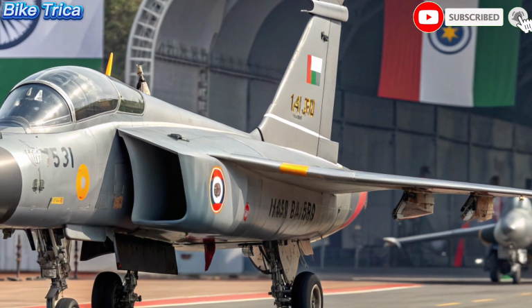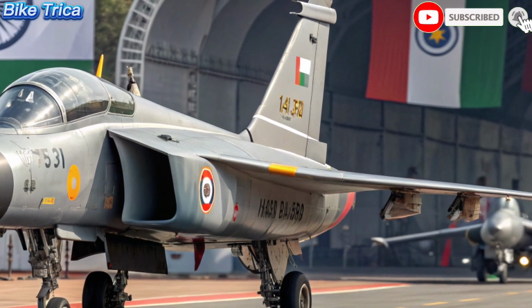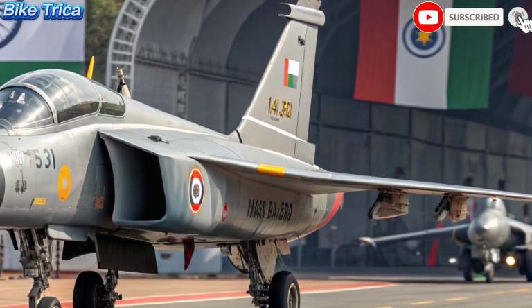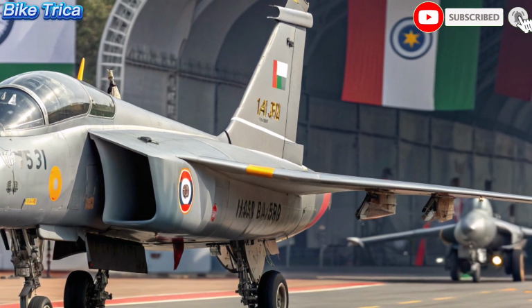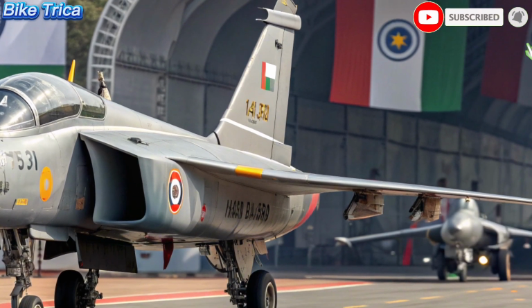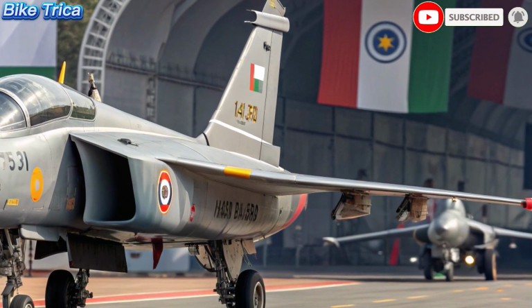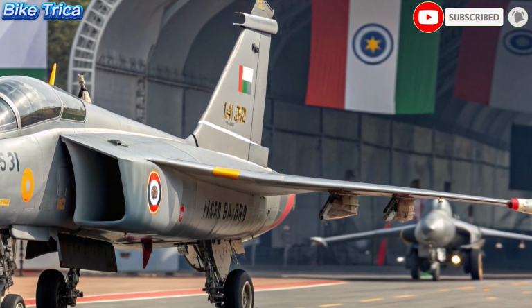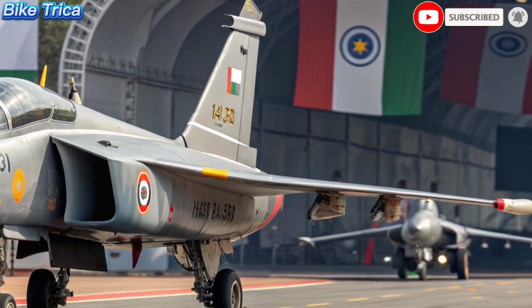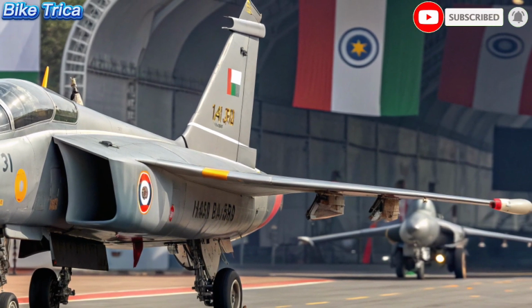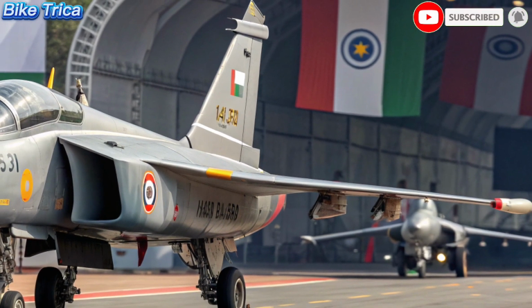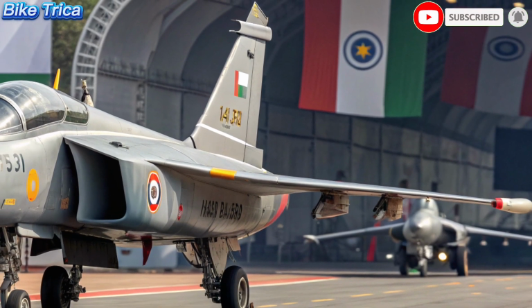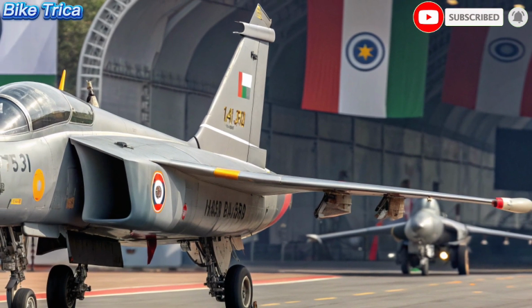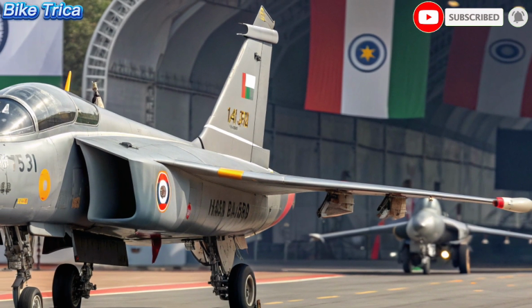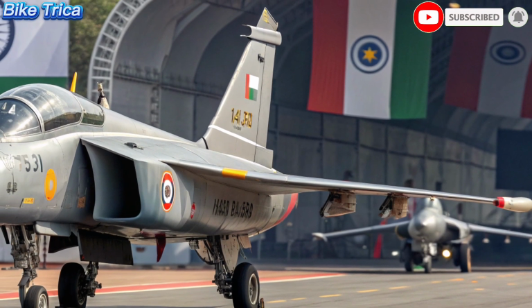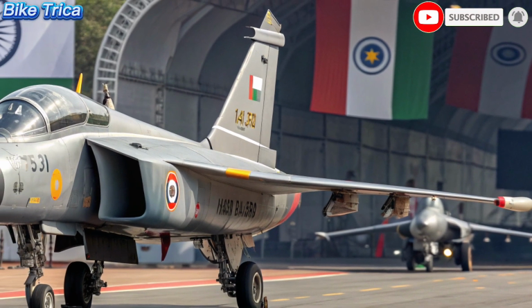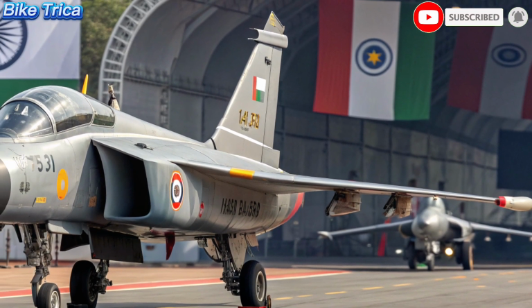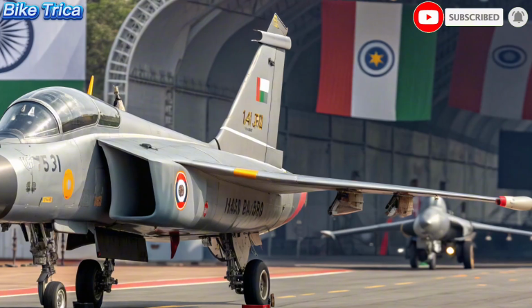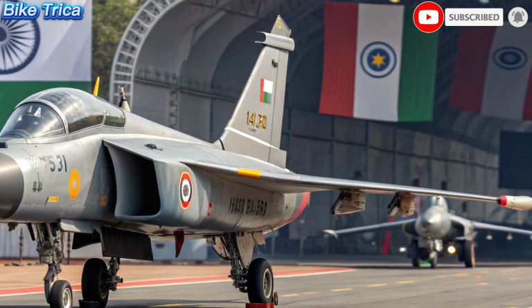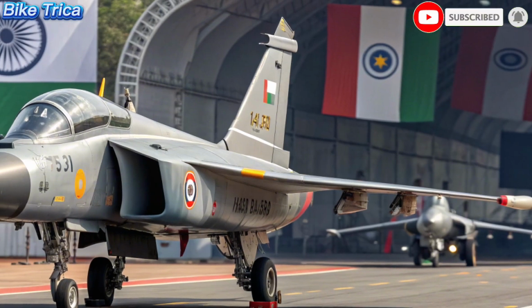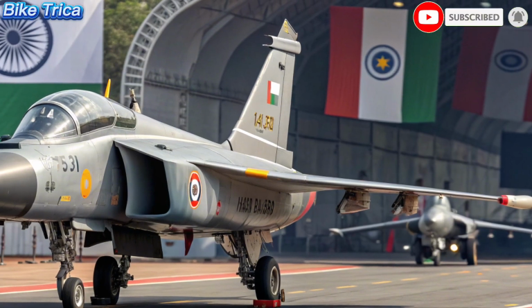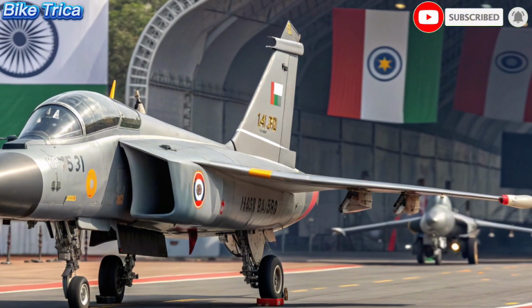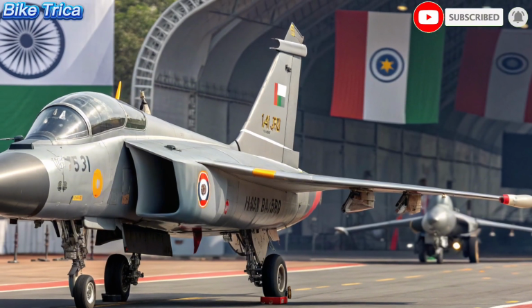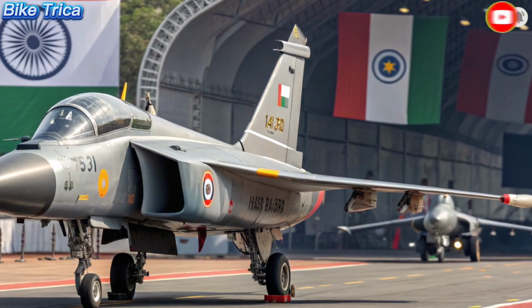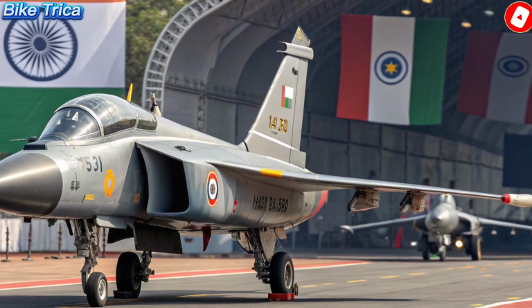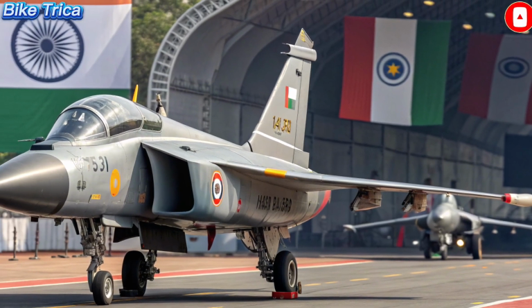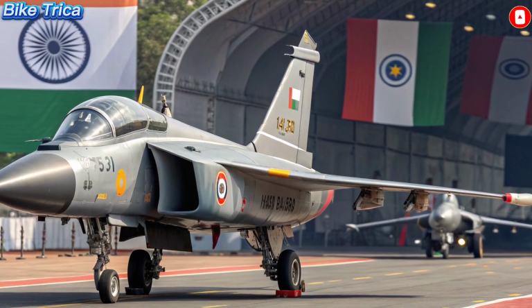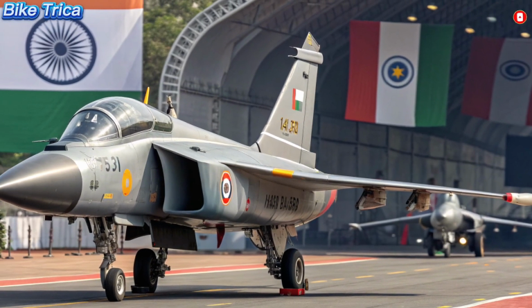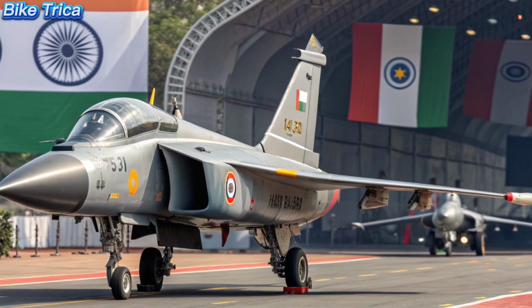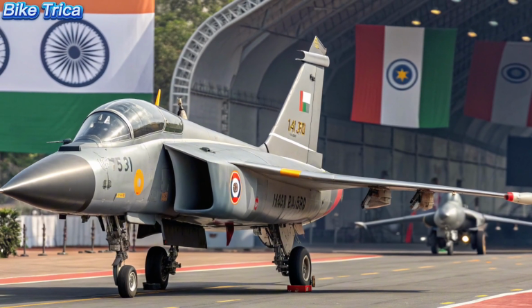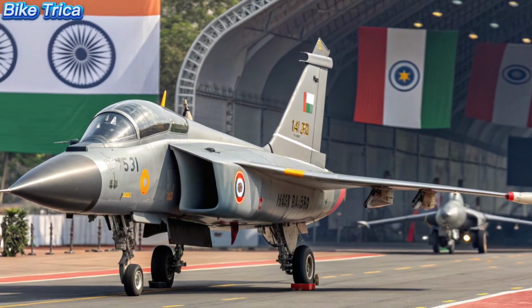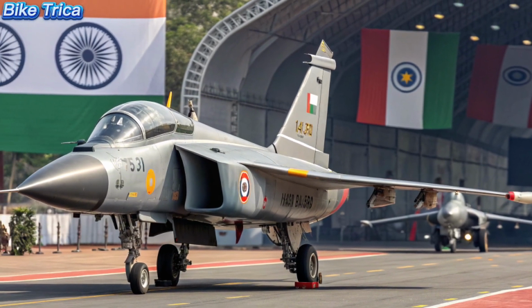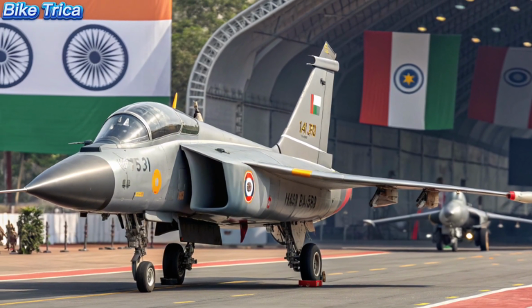Stay tuned with Bike Triker for more updates on the latest in aviation and defense. Don't forget to like, share, and subscribe.